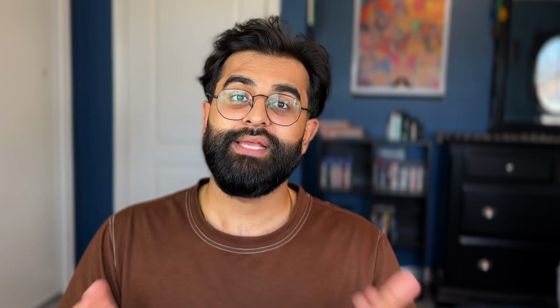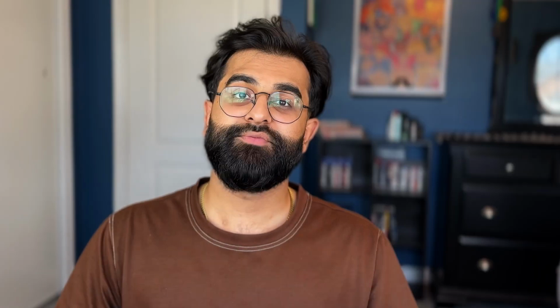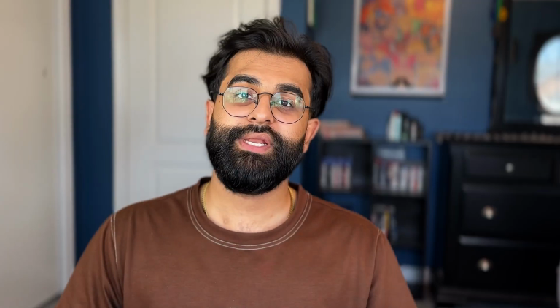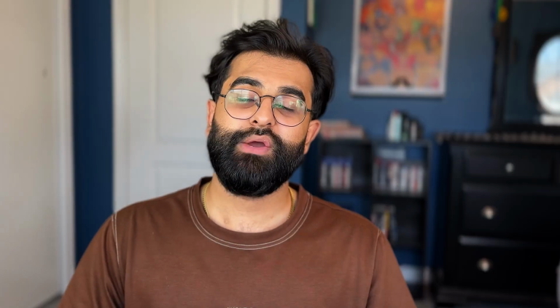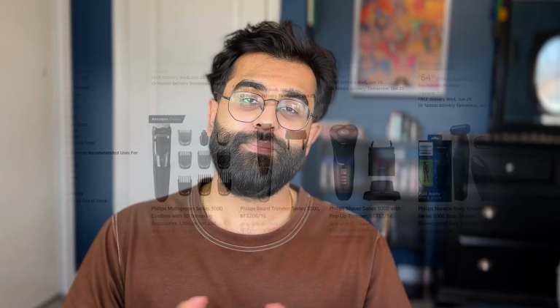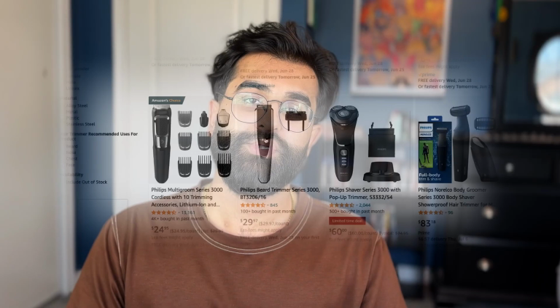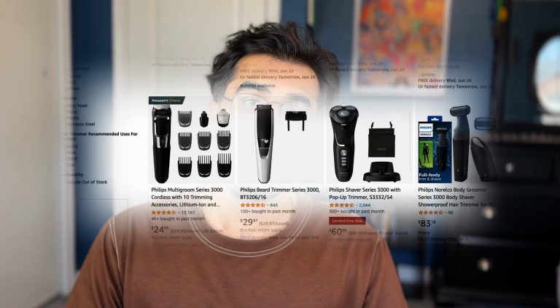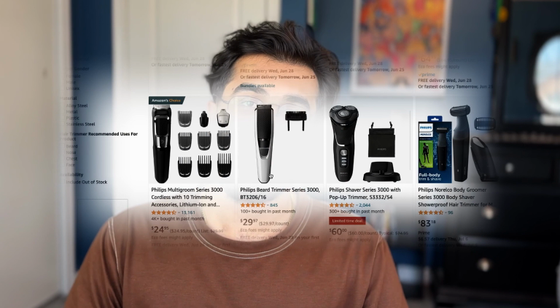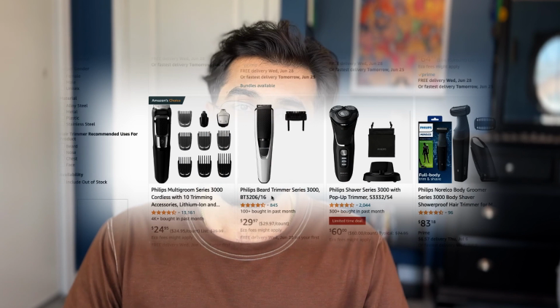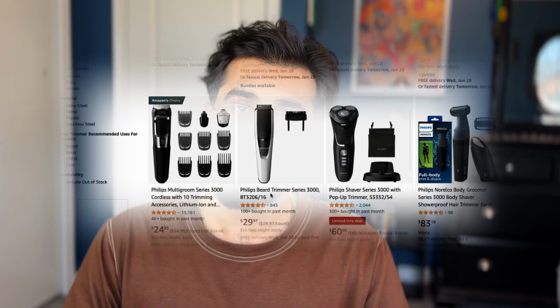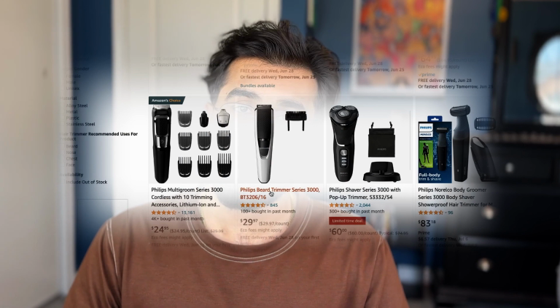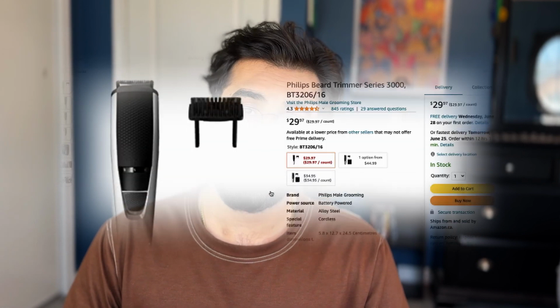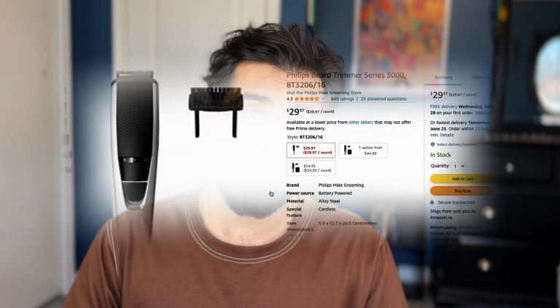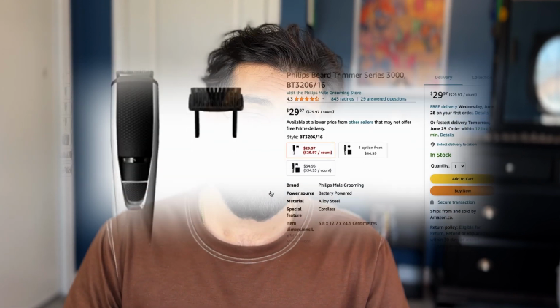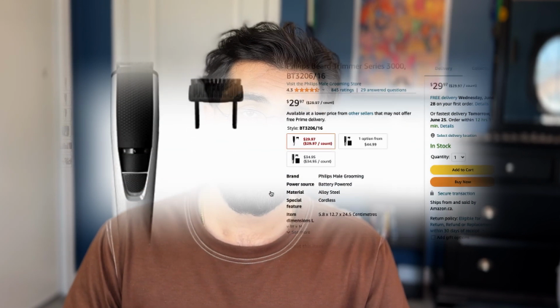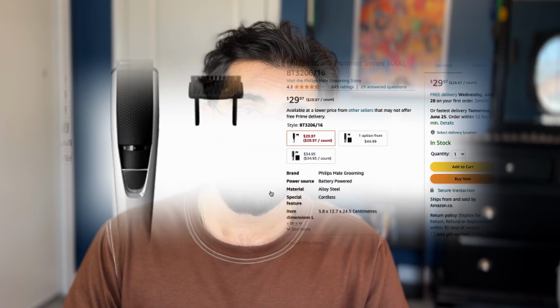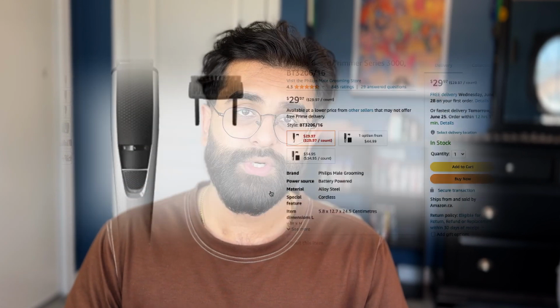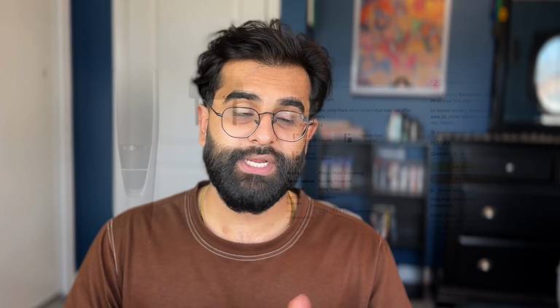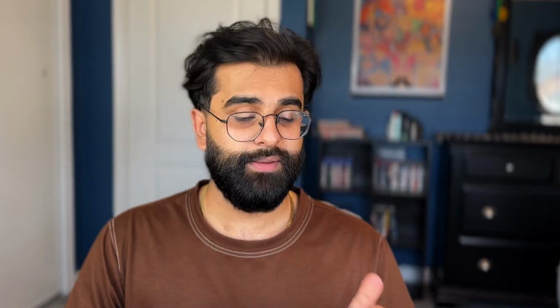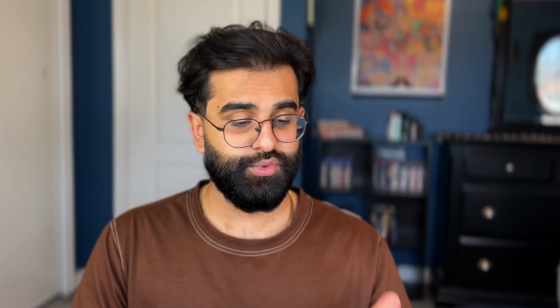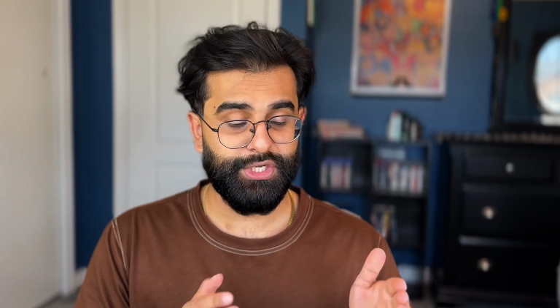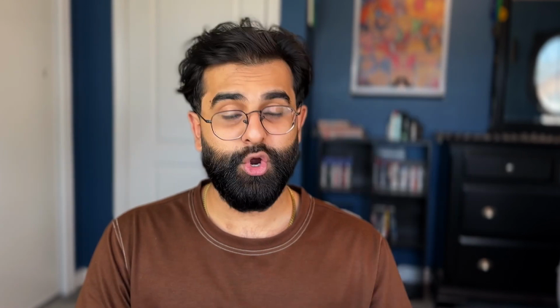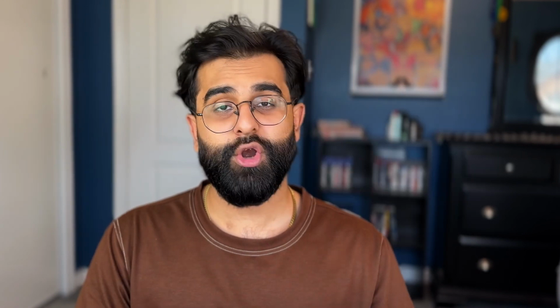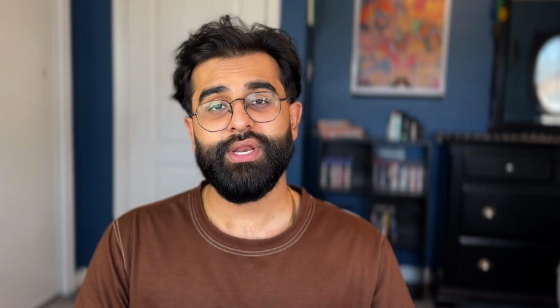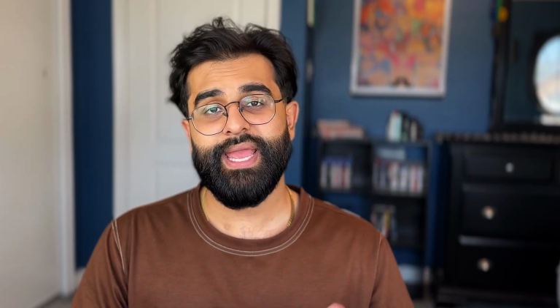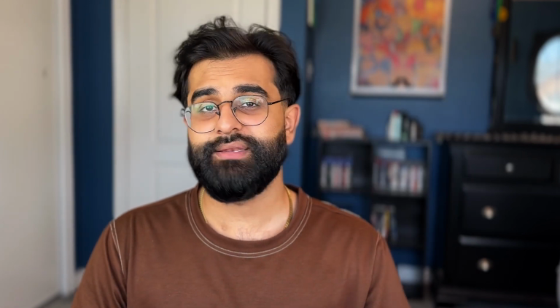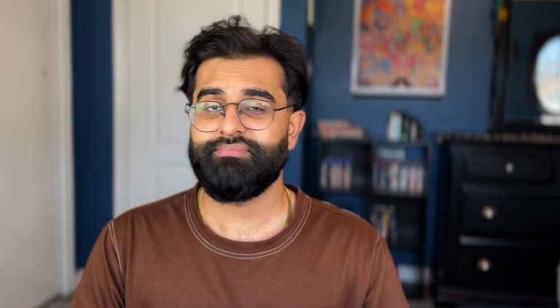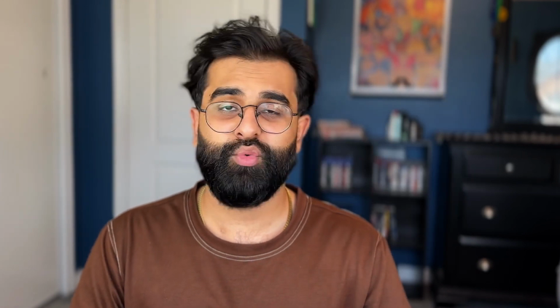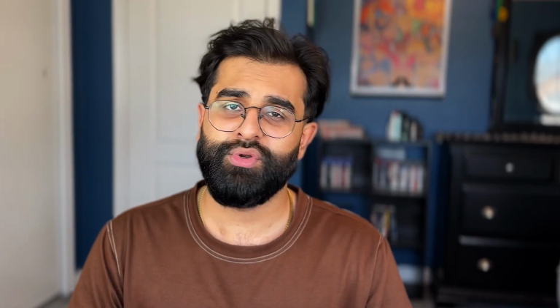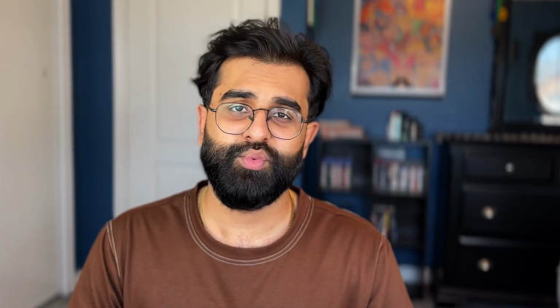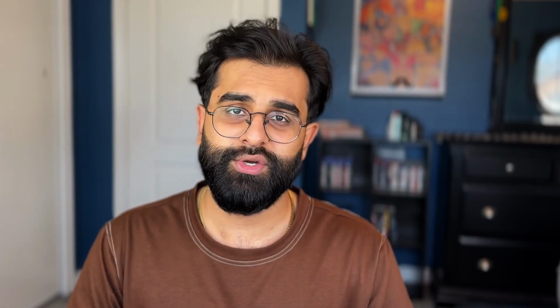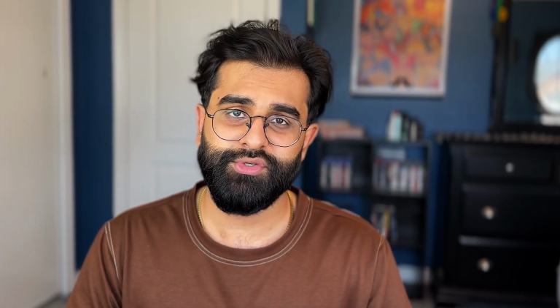As of right now I'm using the Philips Series 3000 trimmer. It comes with a guard and it works wonders.